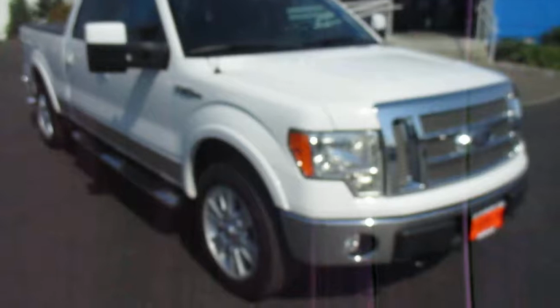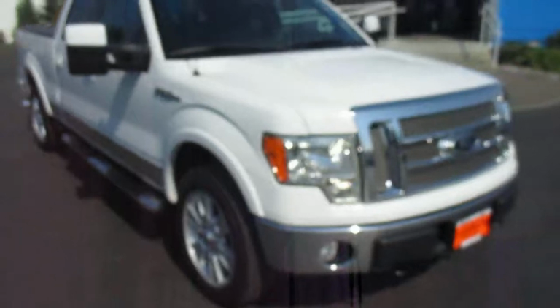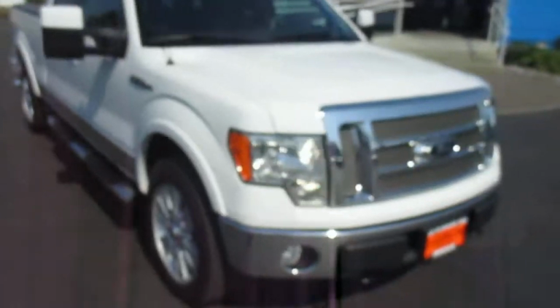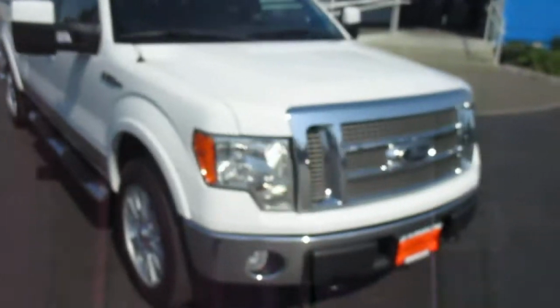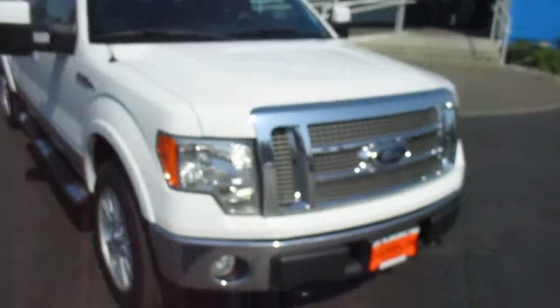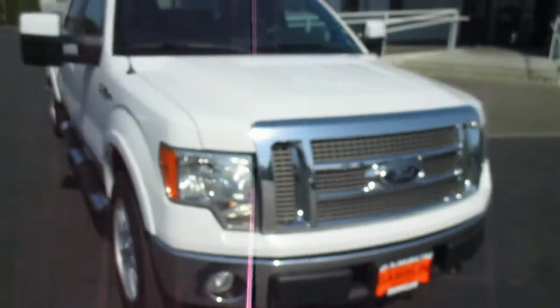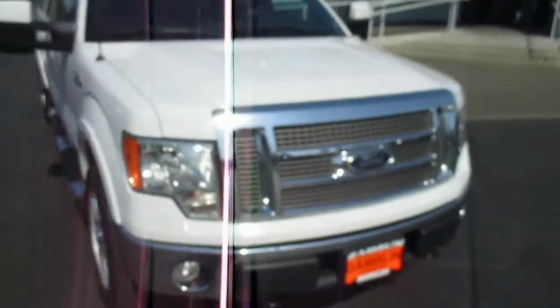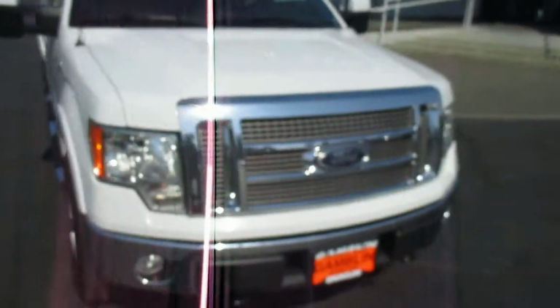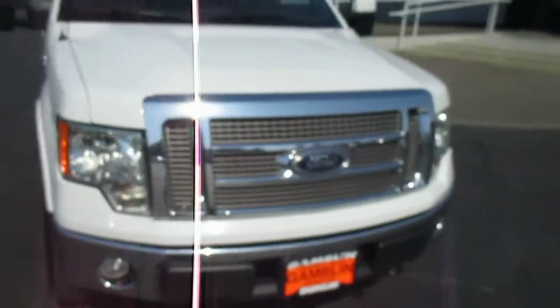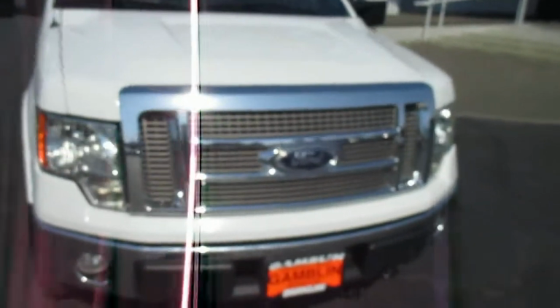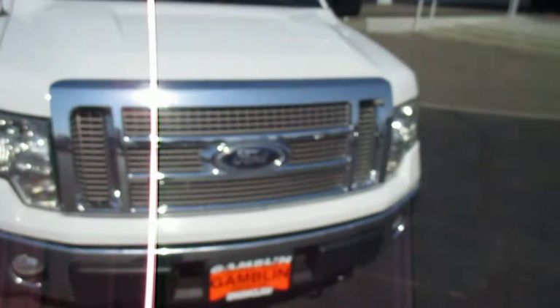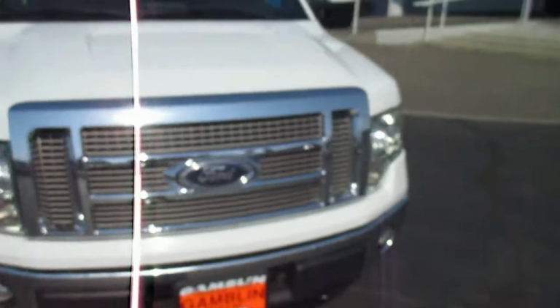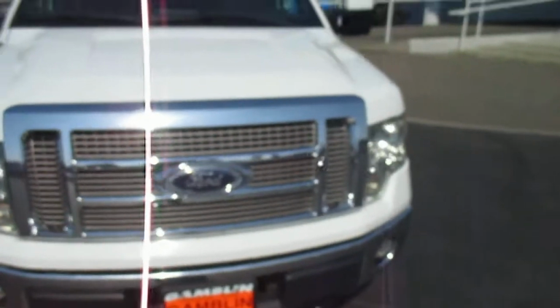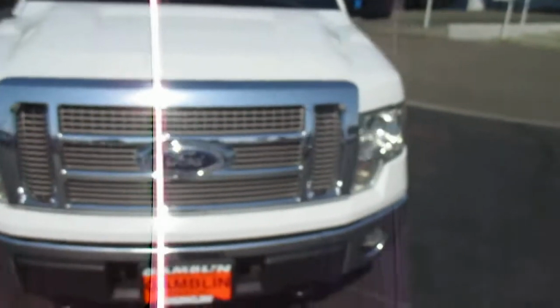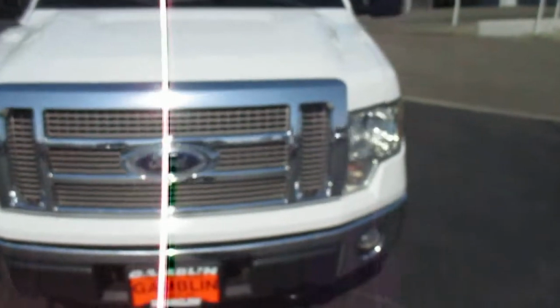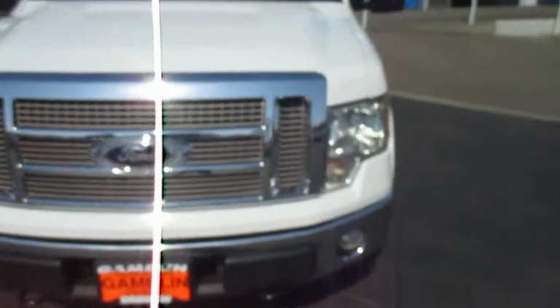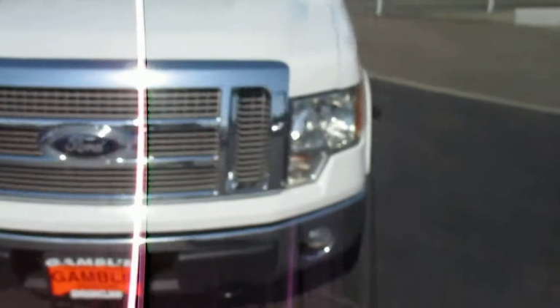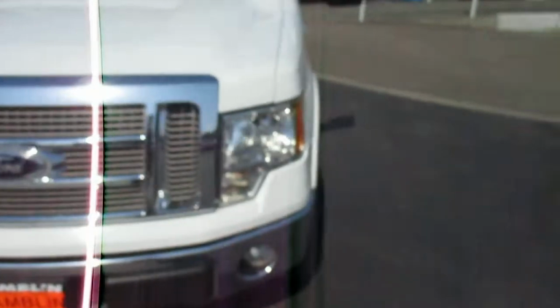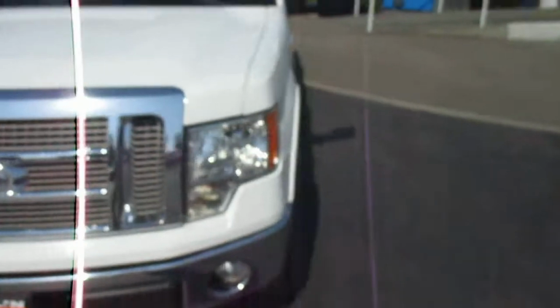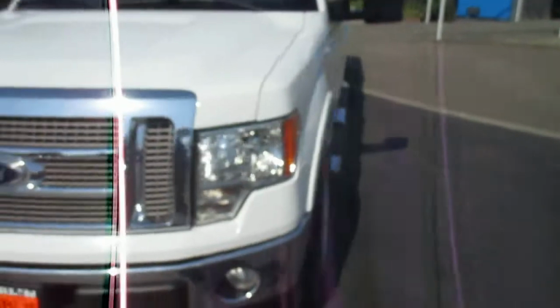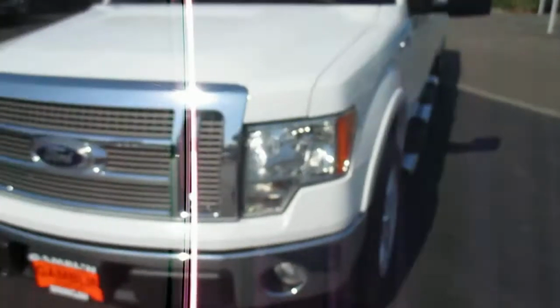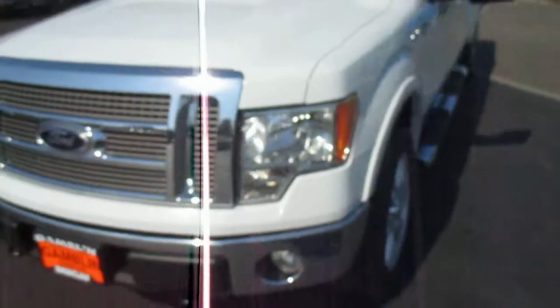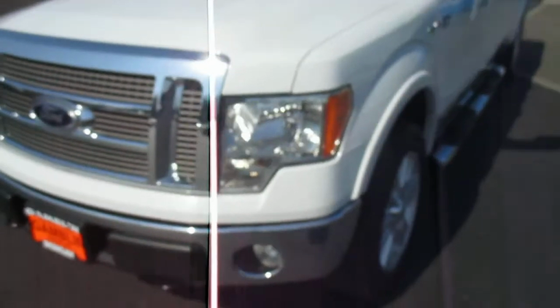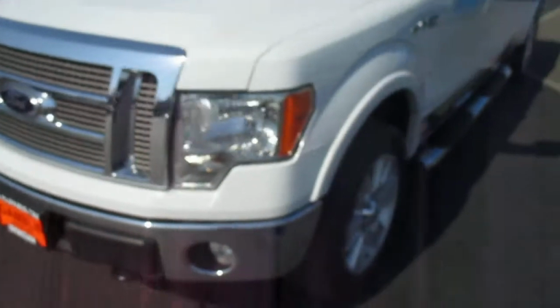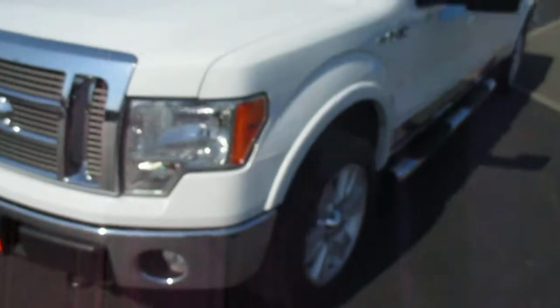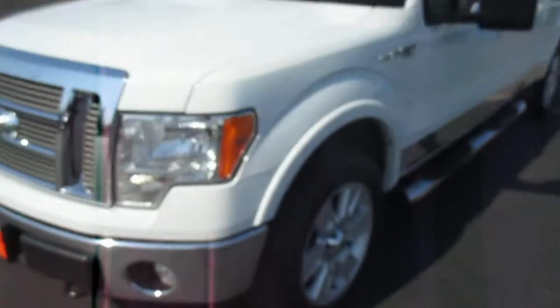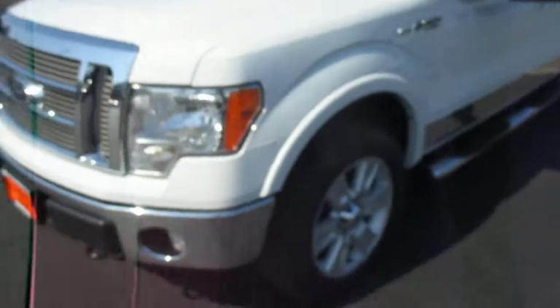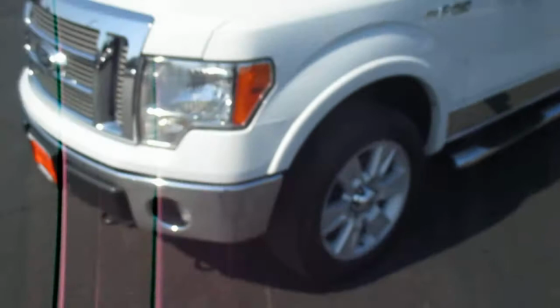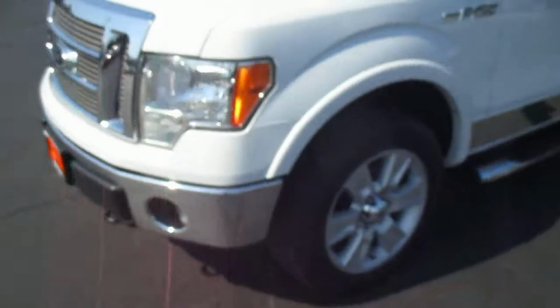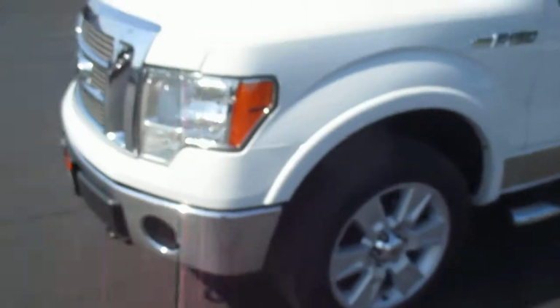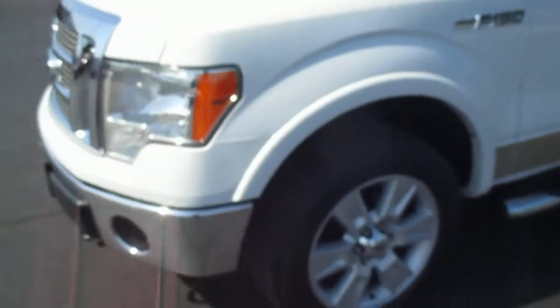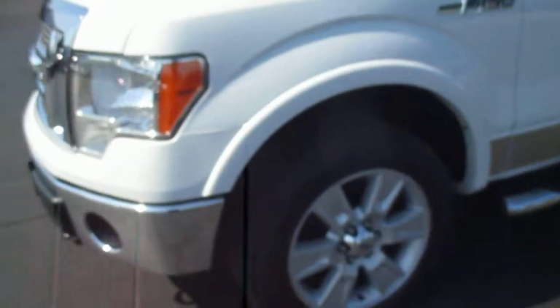Hey there folks, down here at Gamblin Motors in Uniclock, Washington. Today we're showing the 2009 Ford F-150.